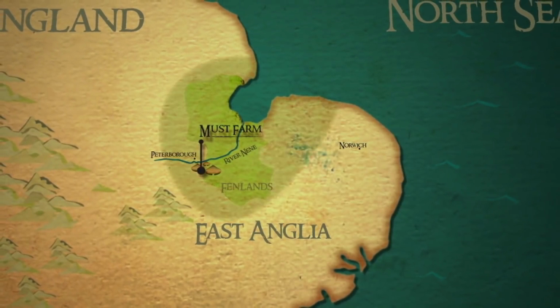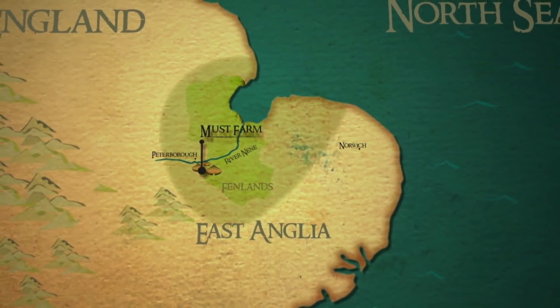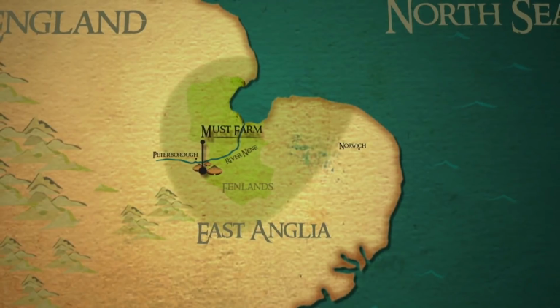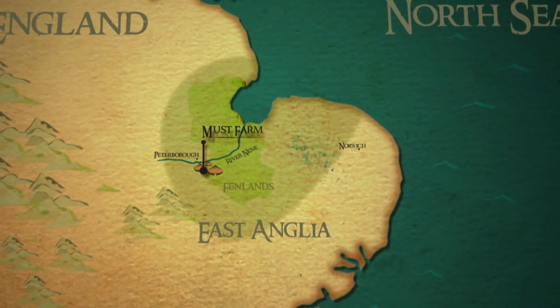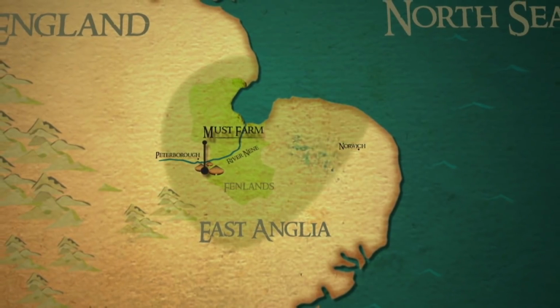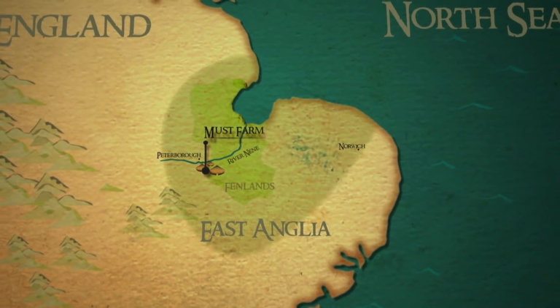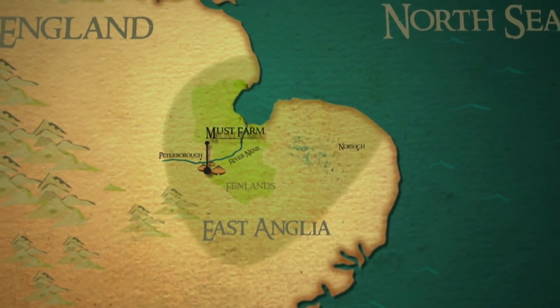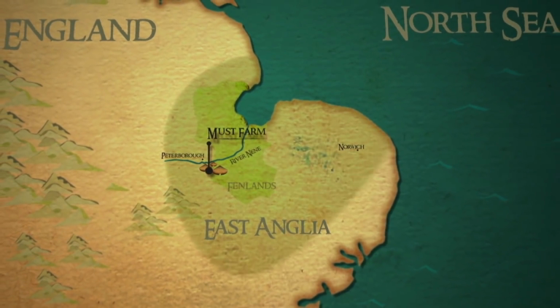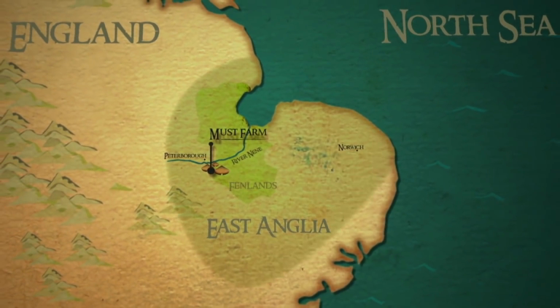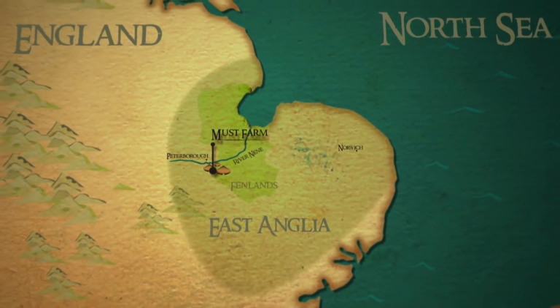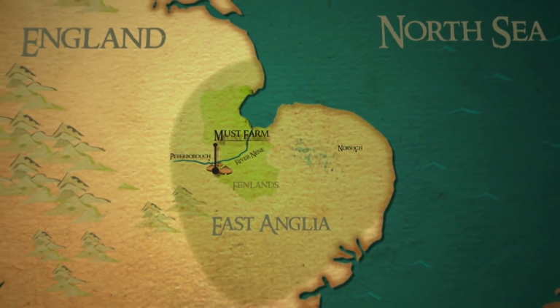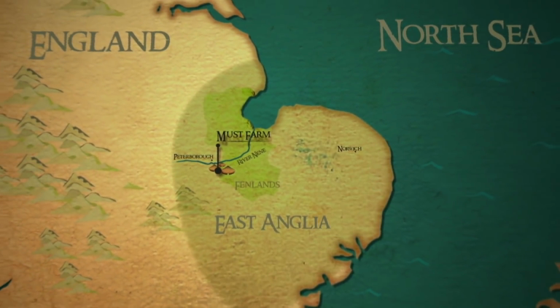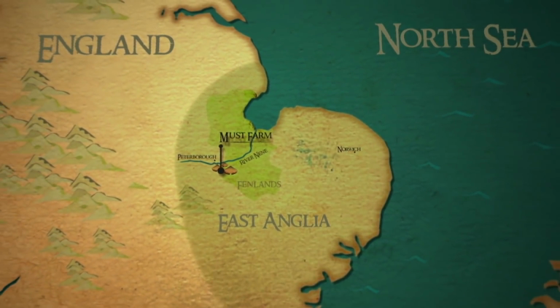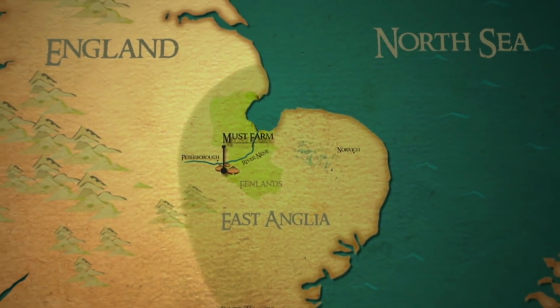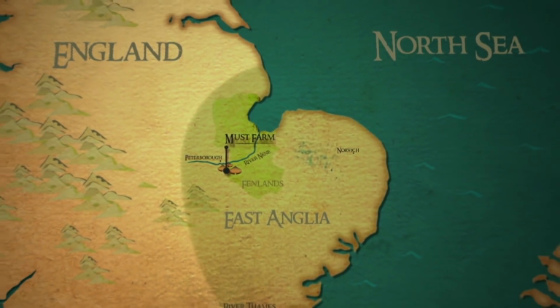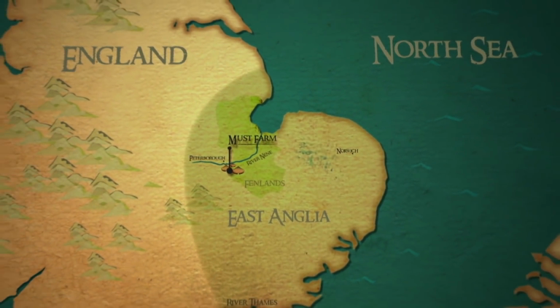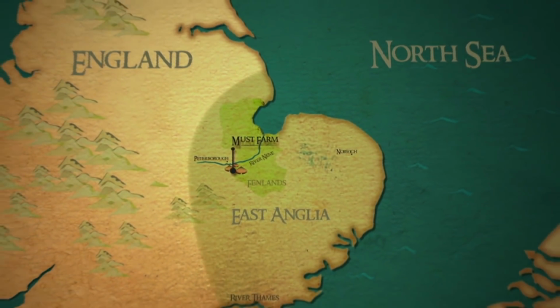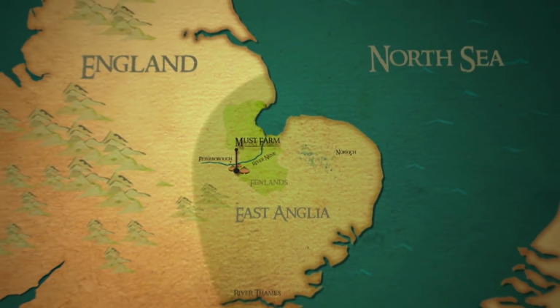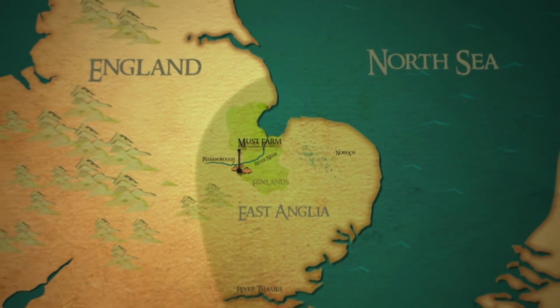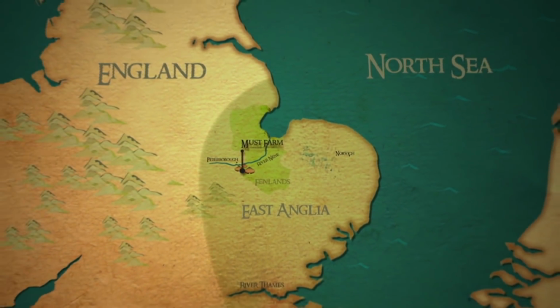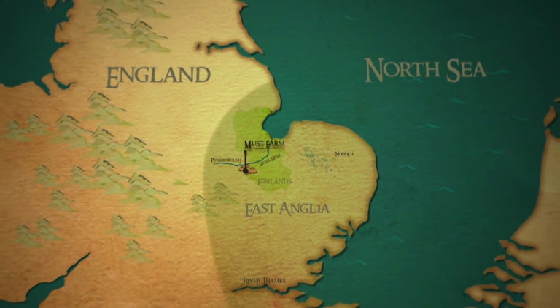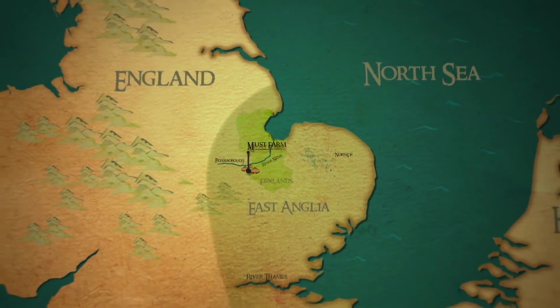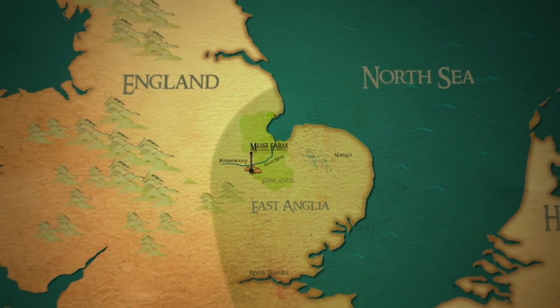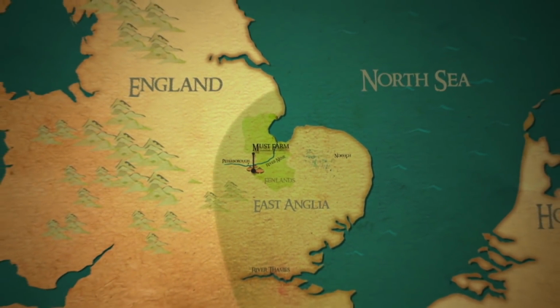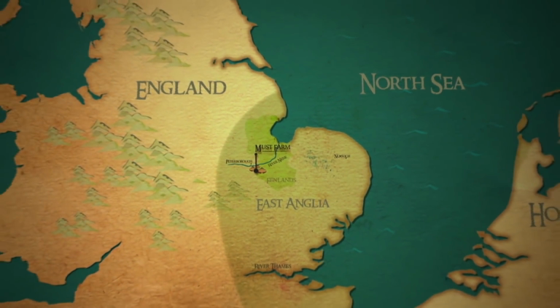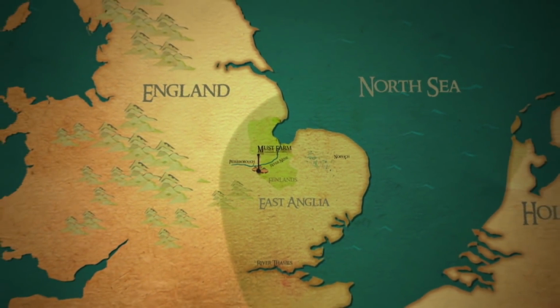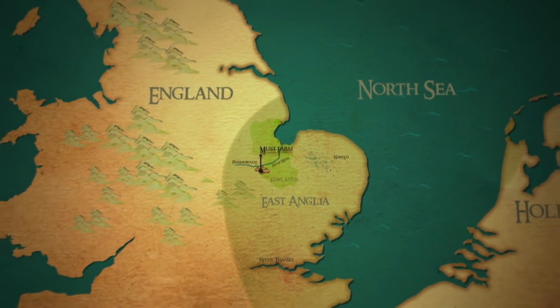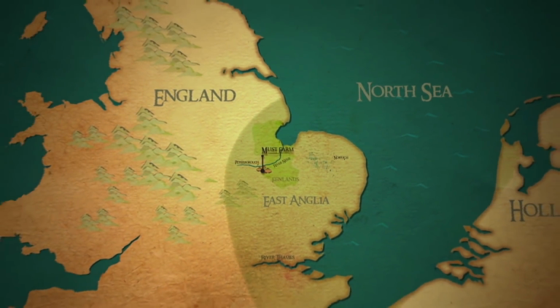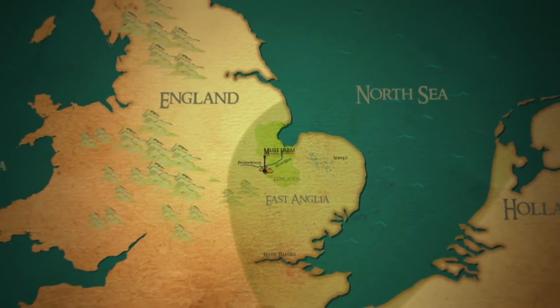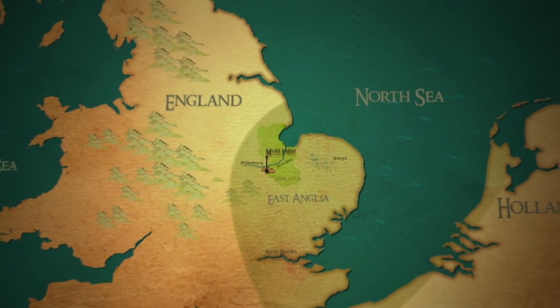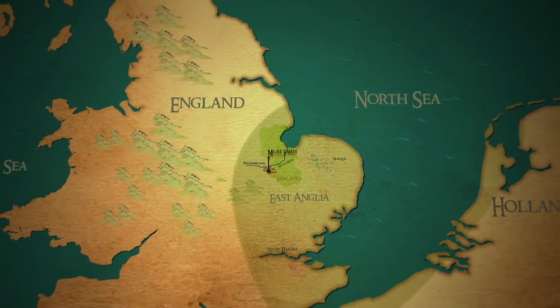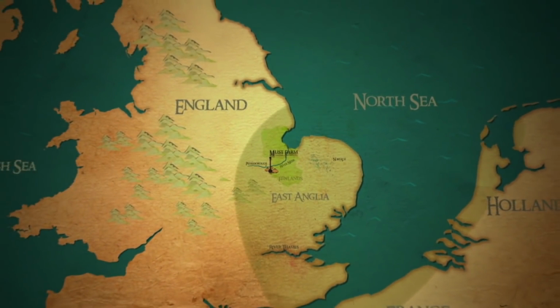The discovery of the boats was just the beginning, and a full excavation is underway.